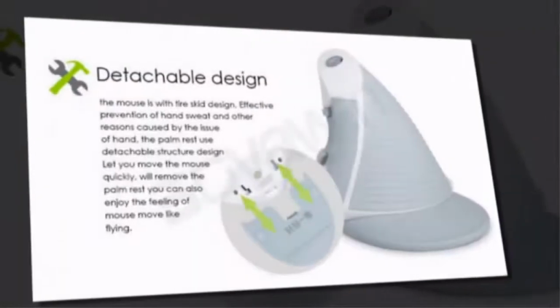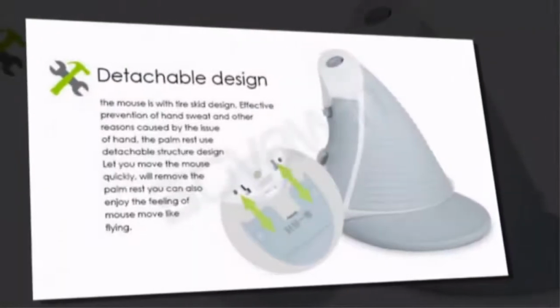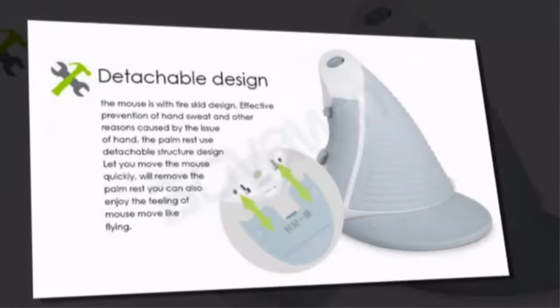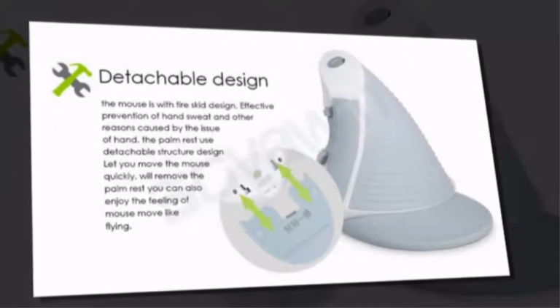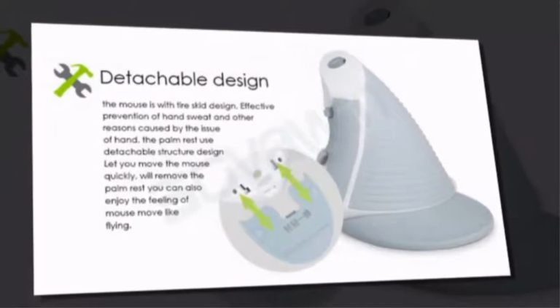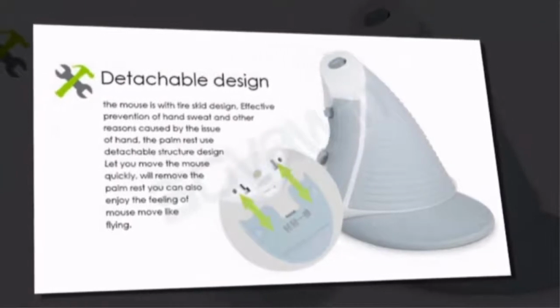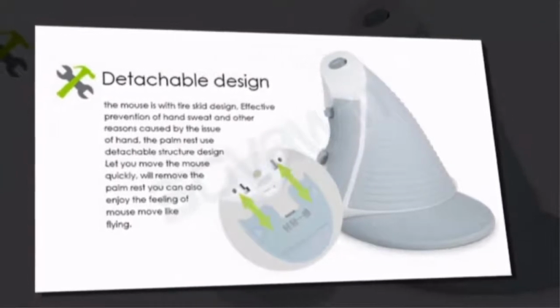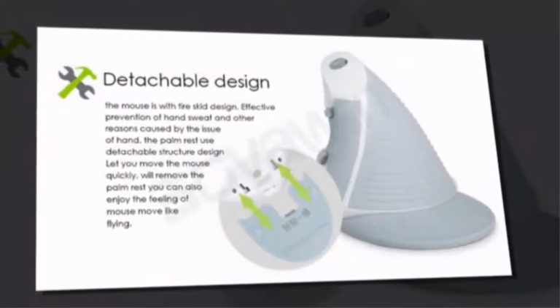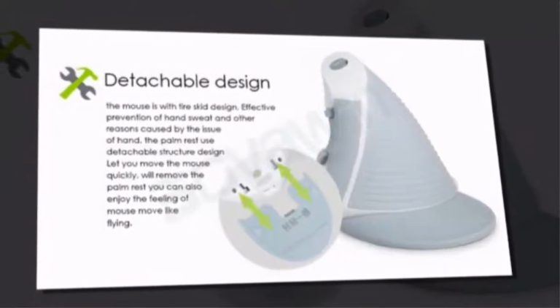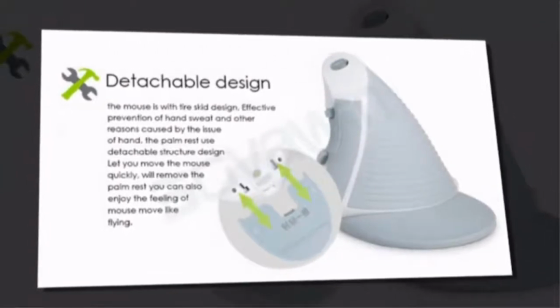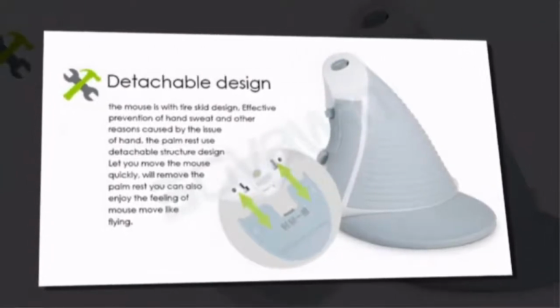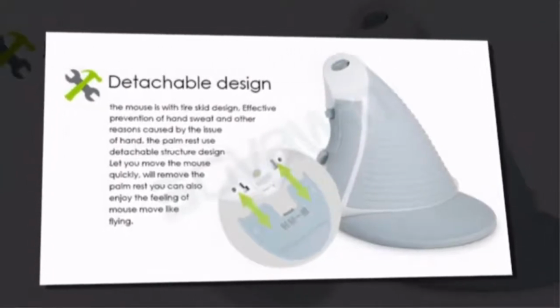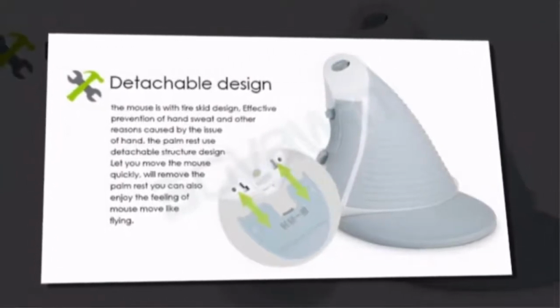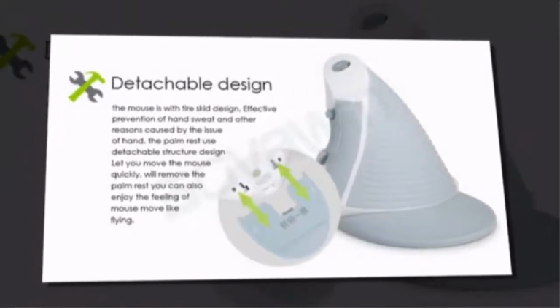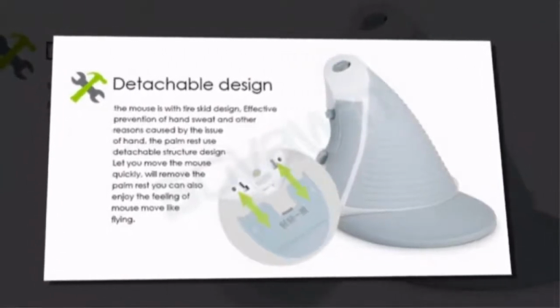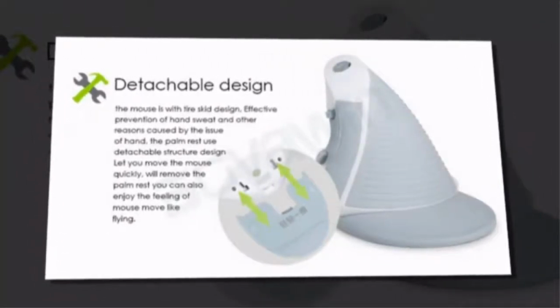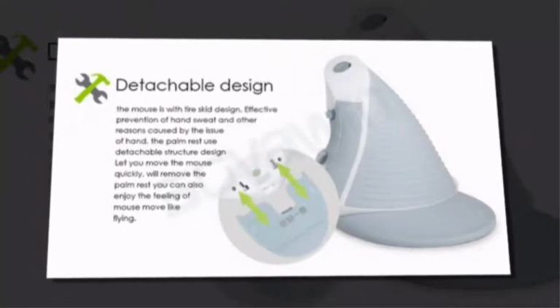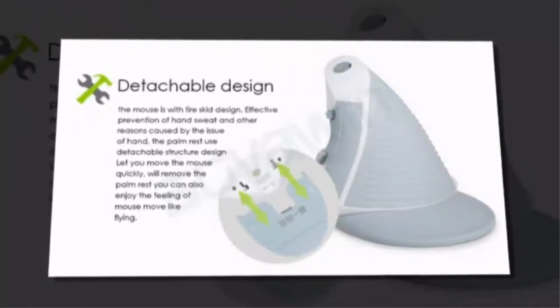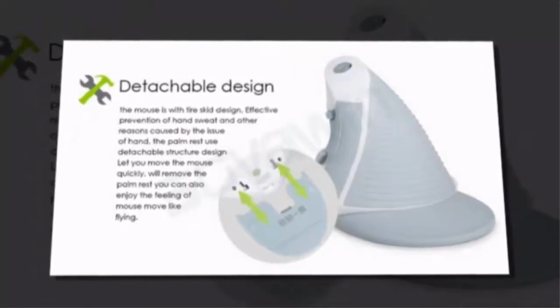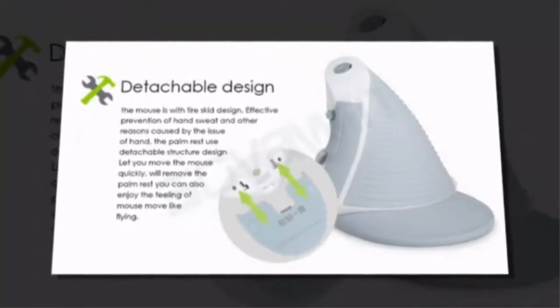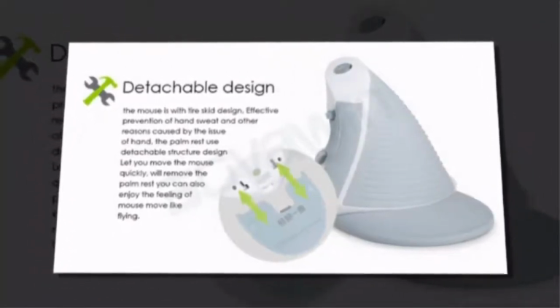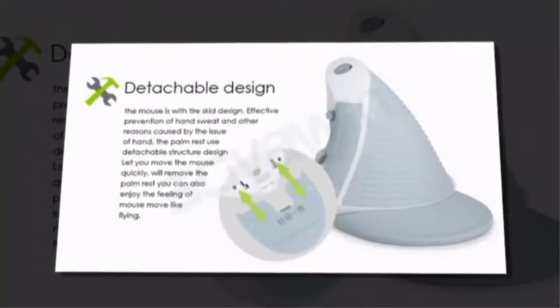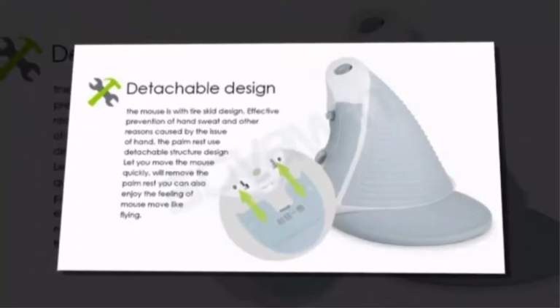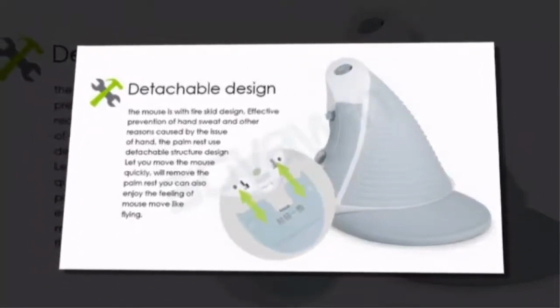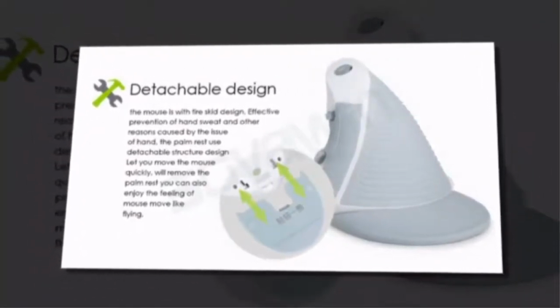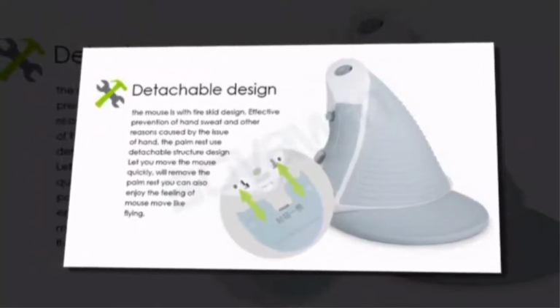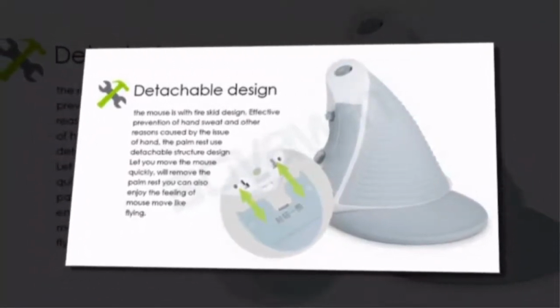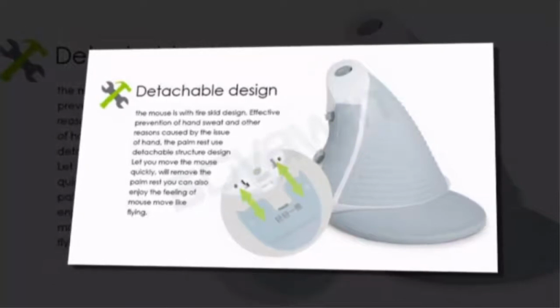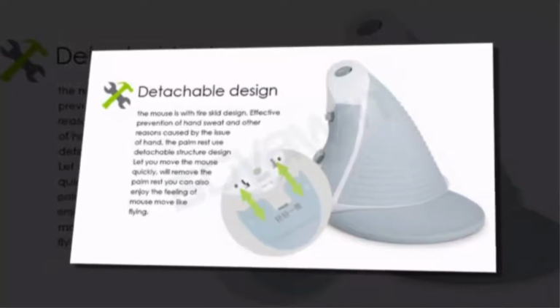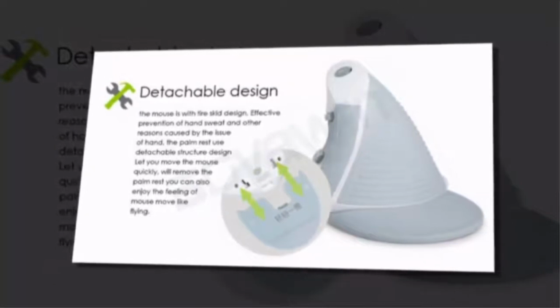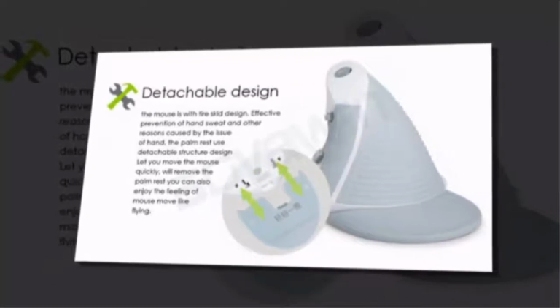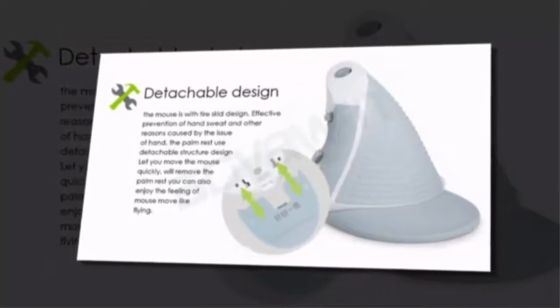Detachable design. The mouse features a tire skid design. Enjoy the feeling of the mouse moving like flying.